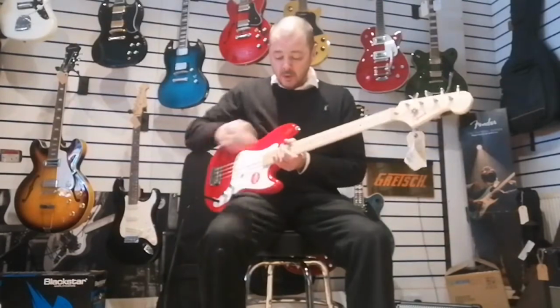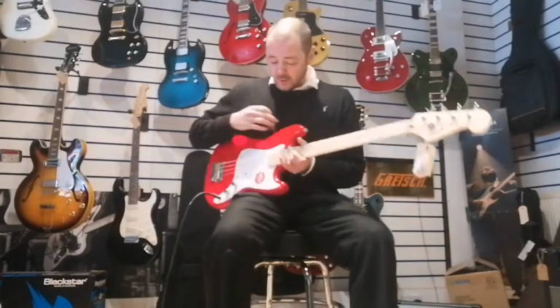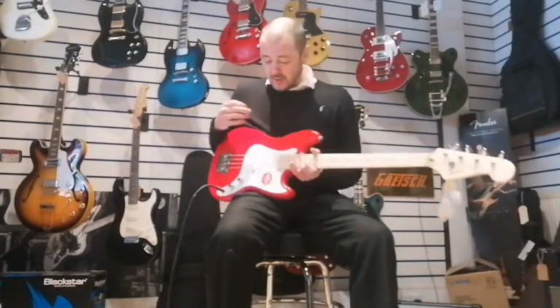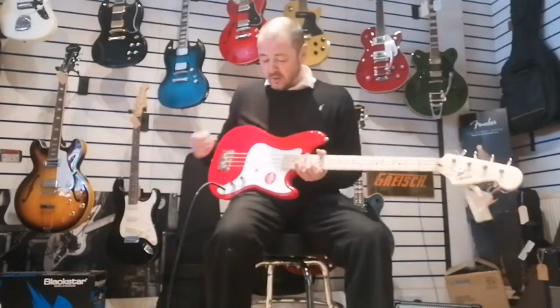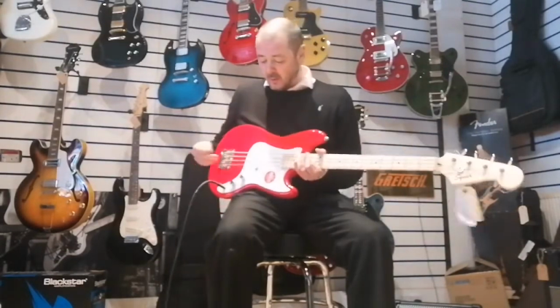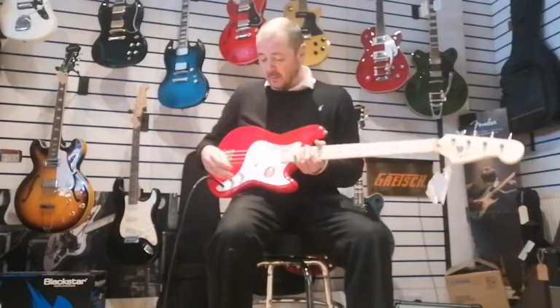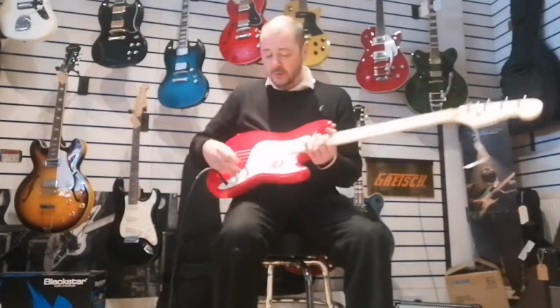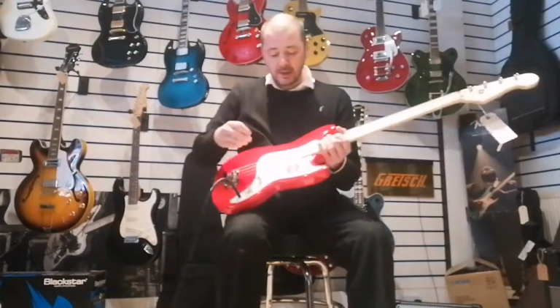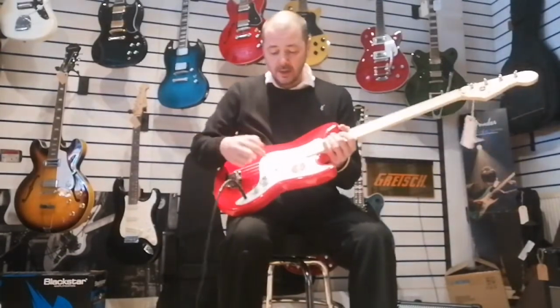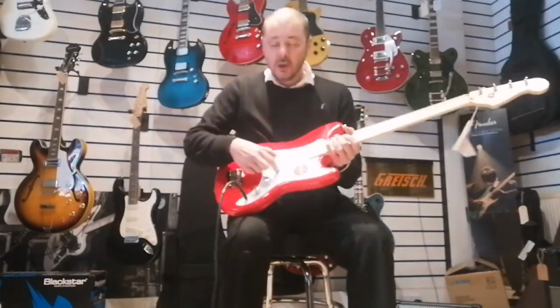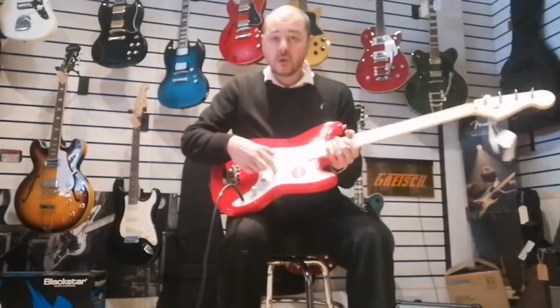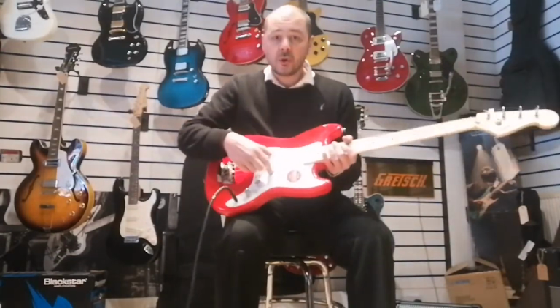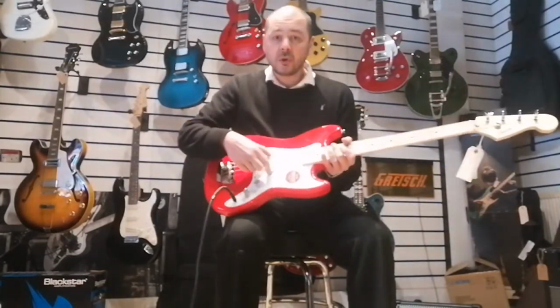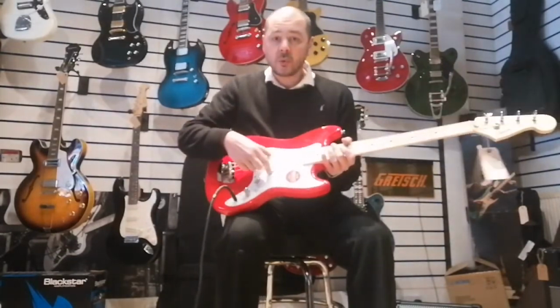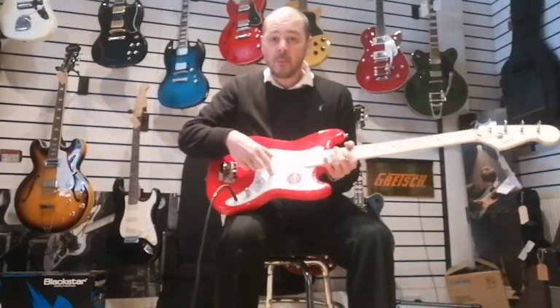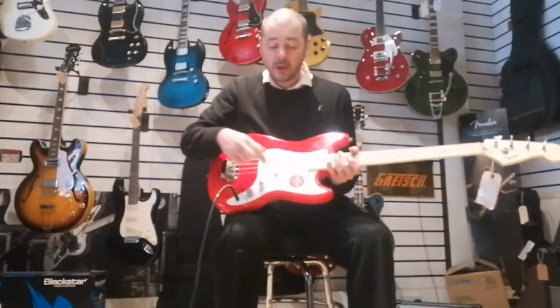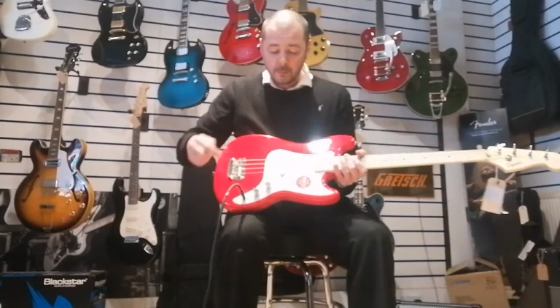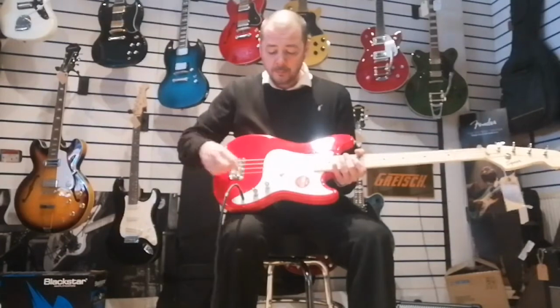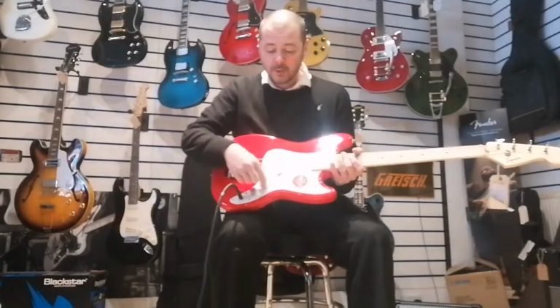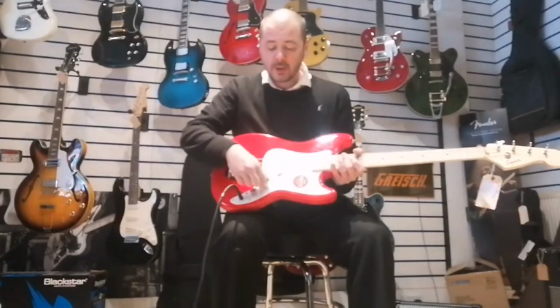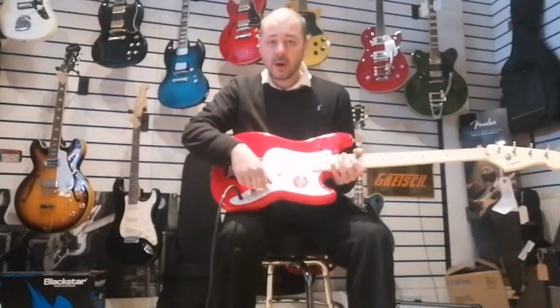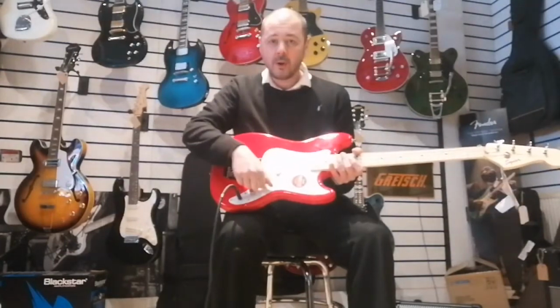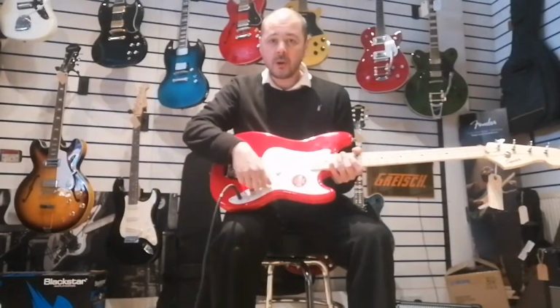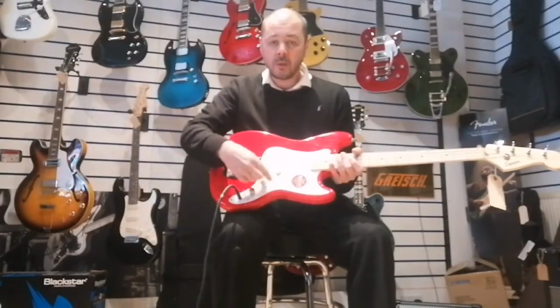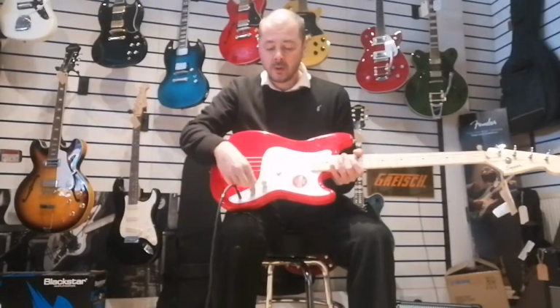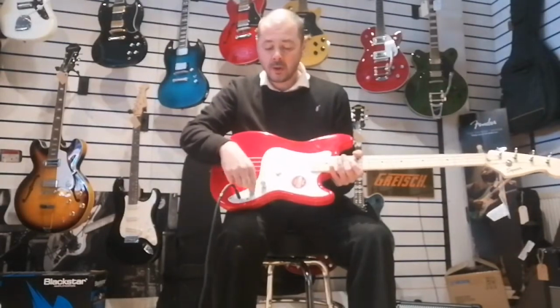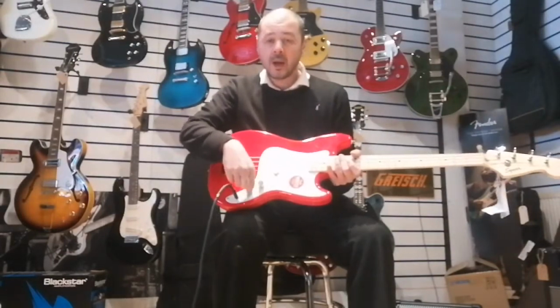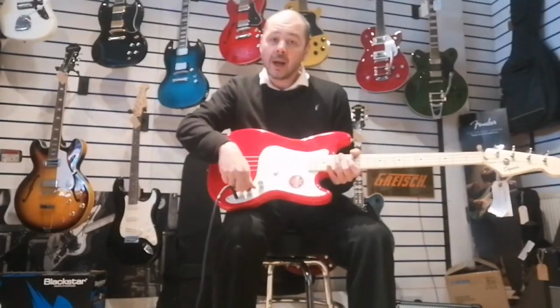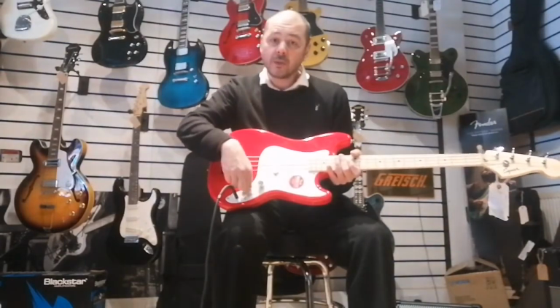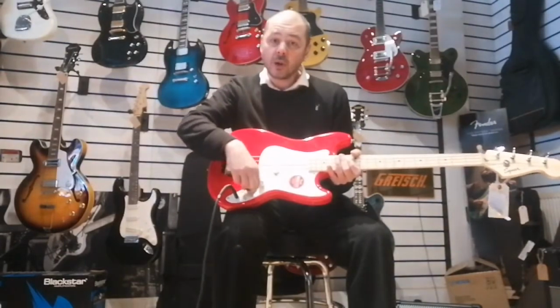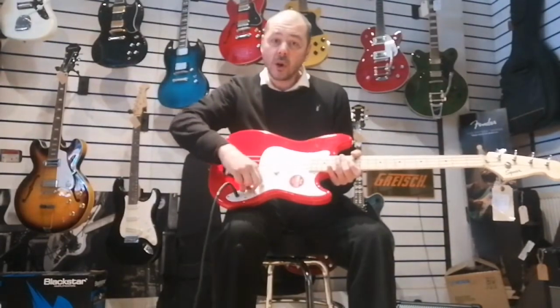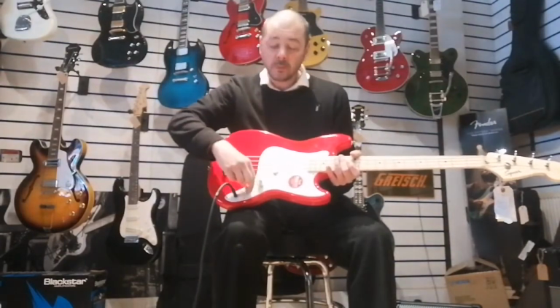So I'll just tell you a little bit about it. It's just one pickup, and you've got a volume, and you've got a tone.